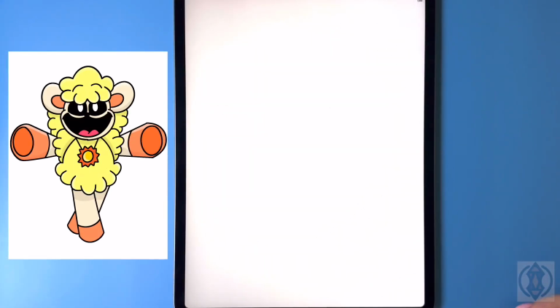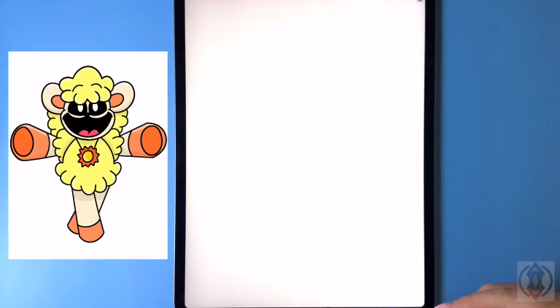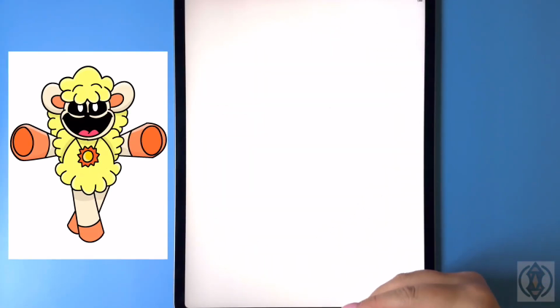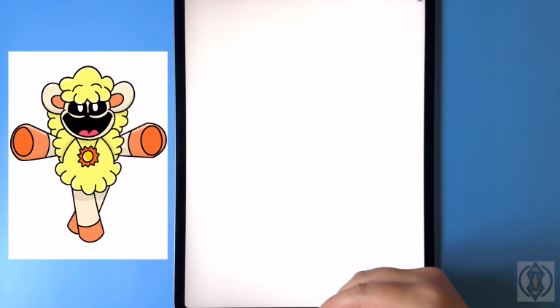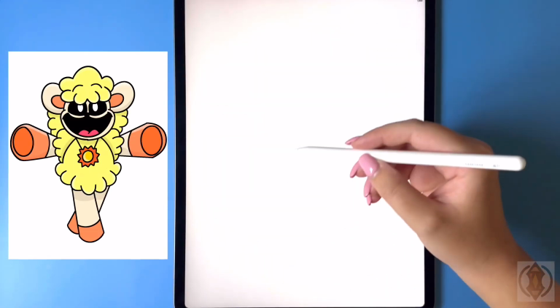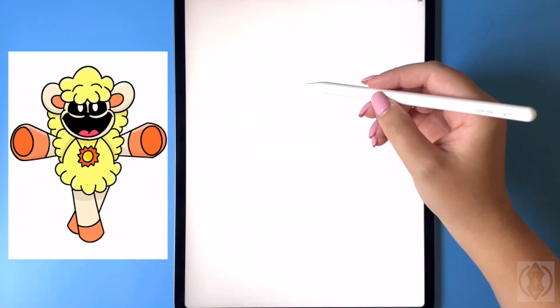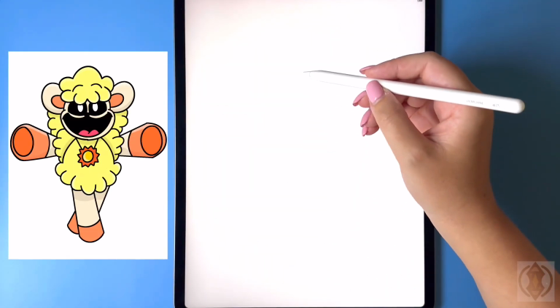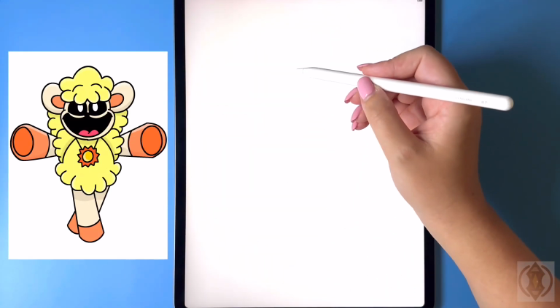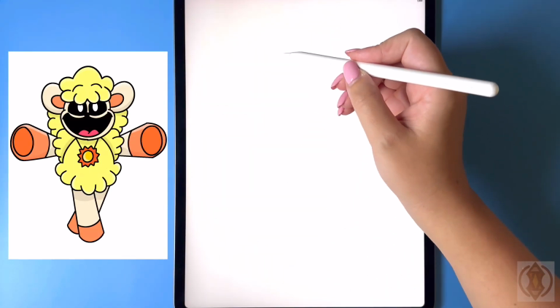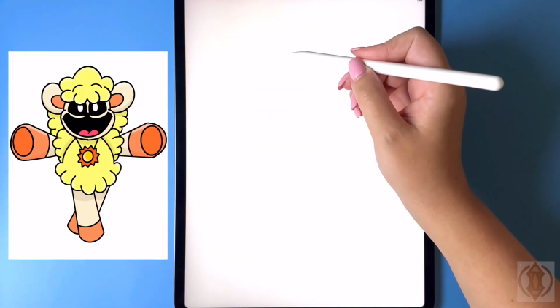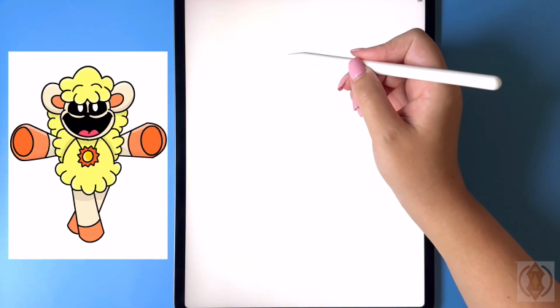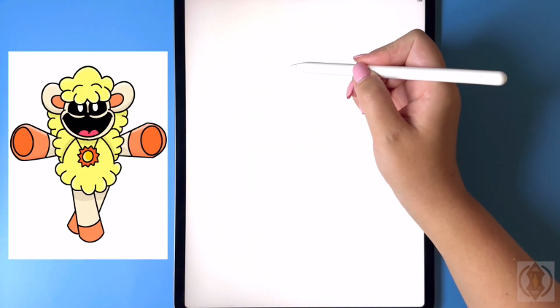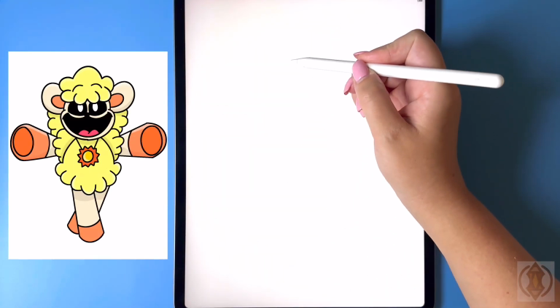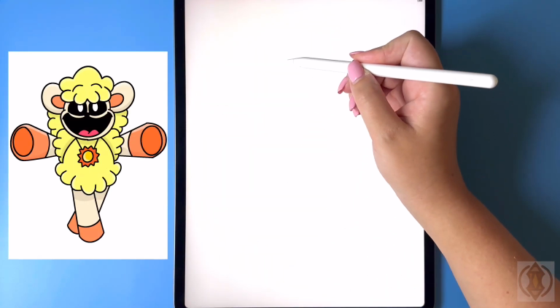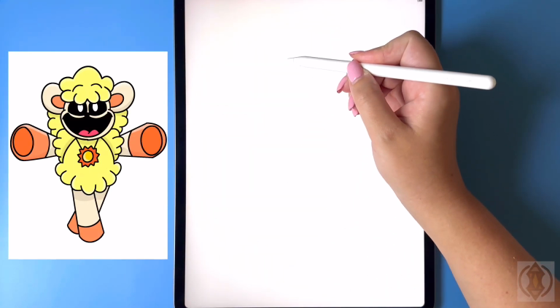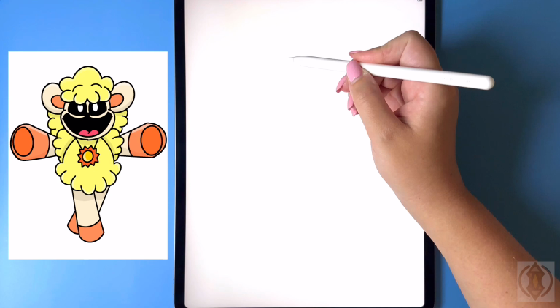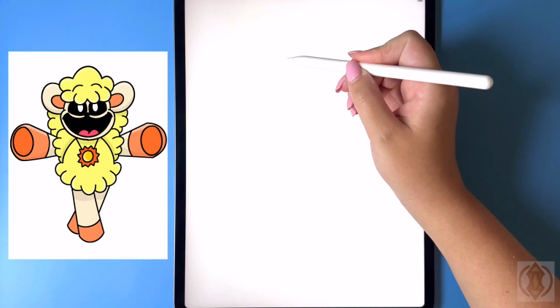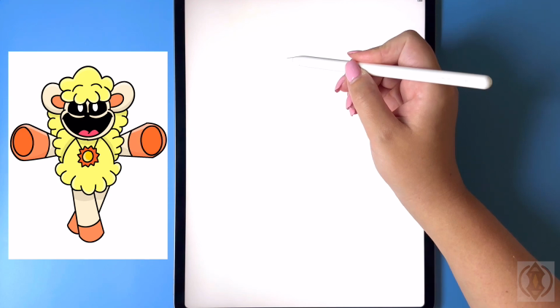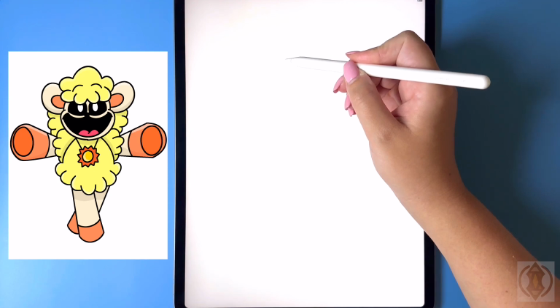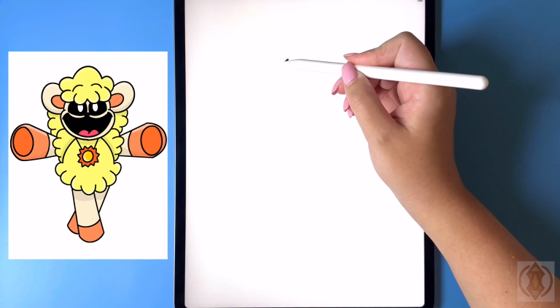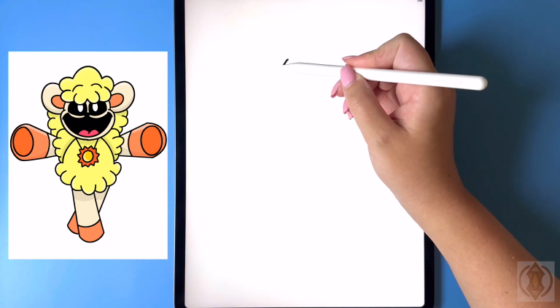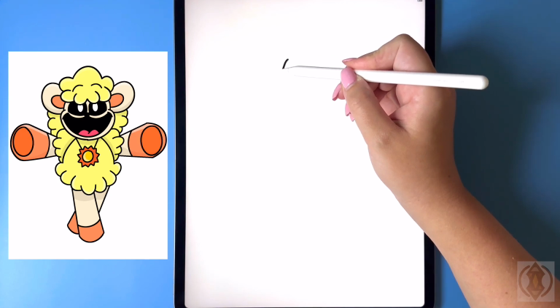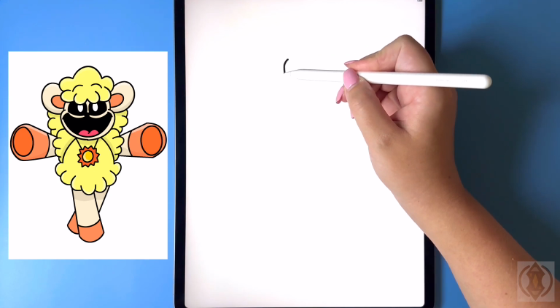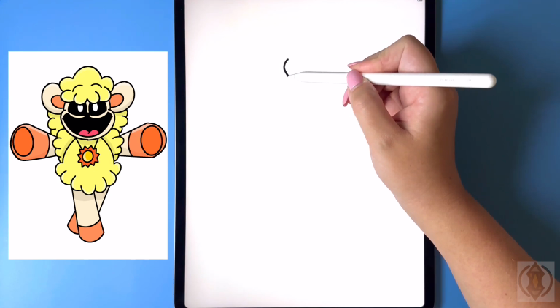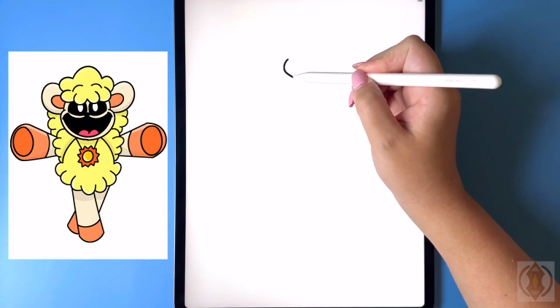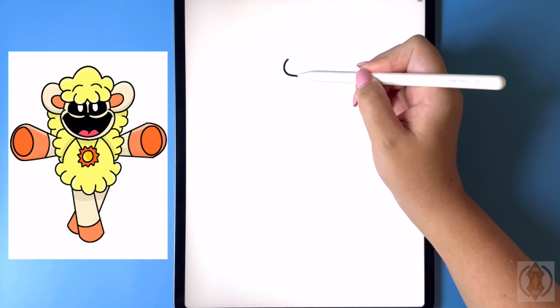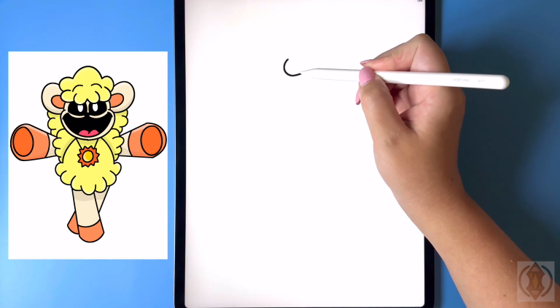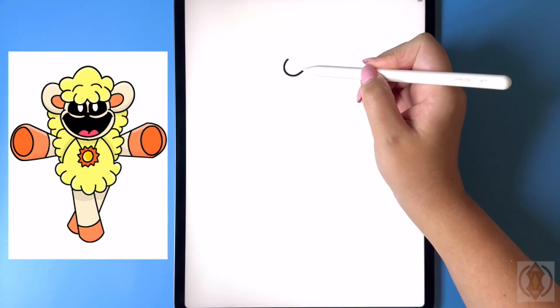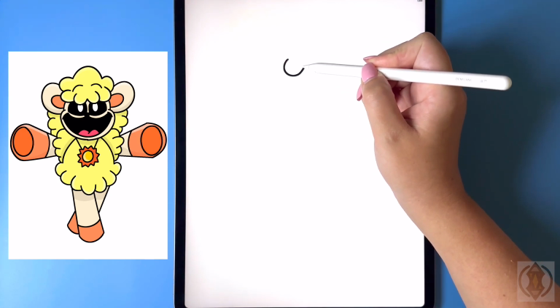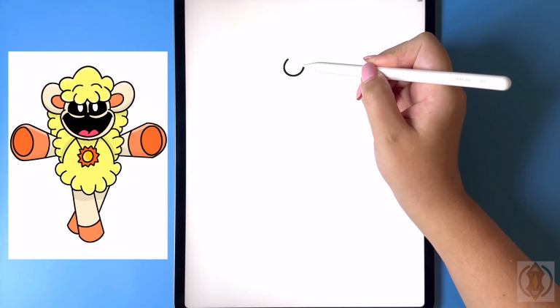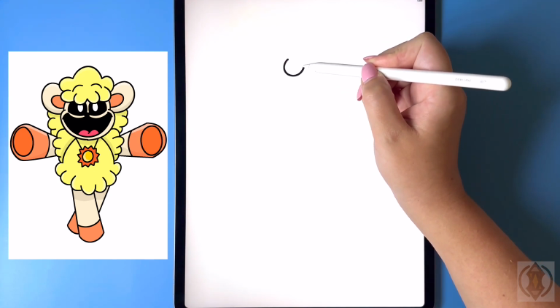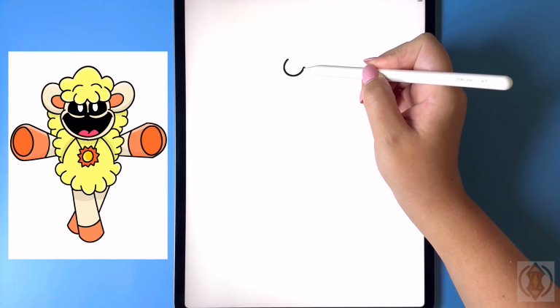So first let's get started in the center of our page up on the top, and we're gonna start by drawing in the letter W in the center for the hair.